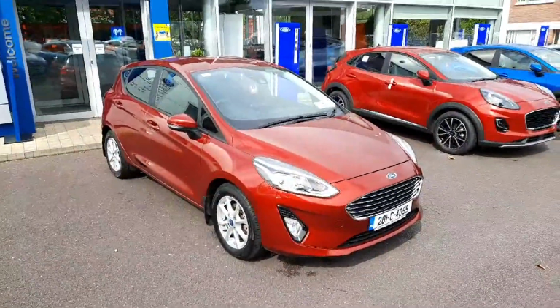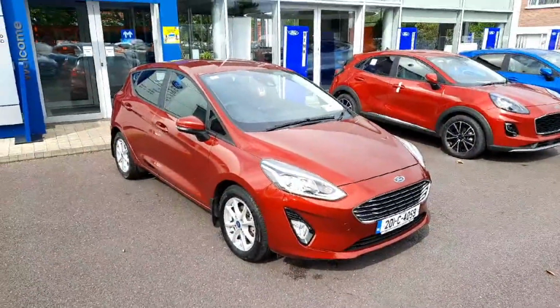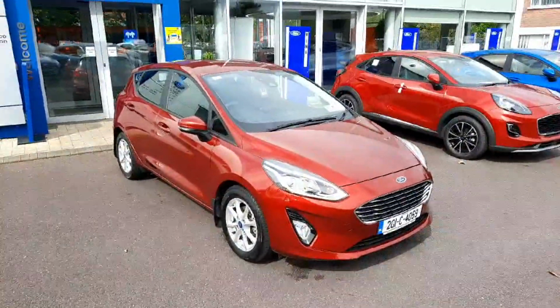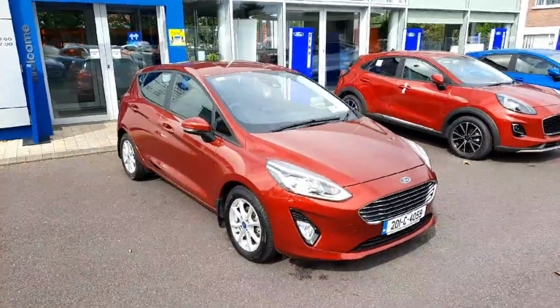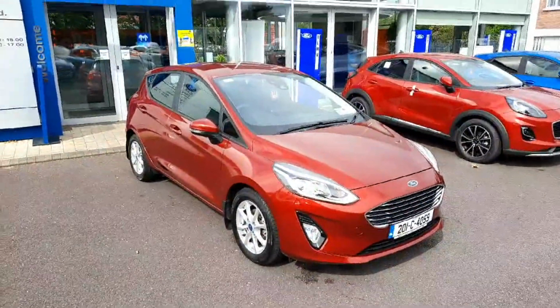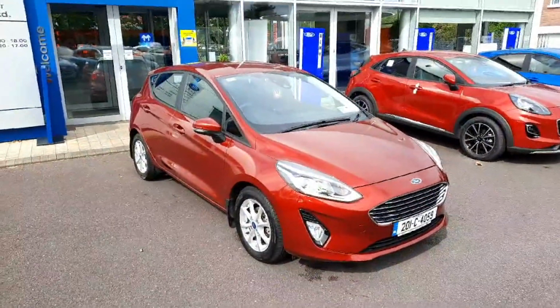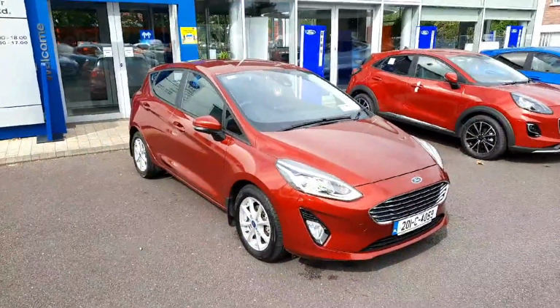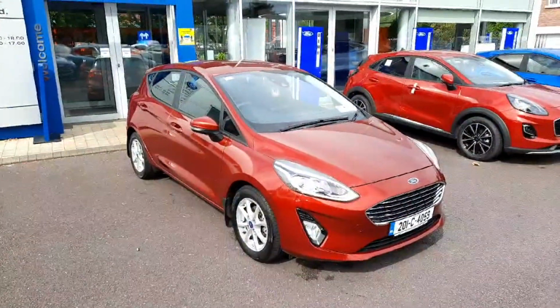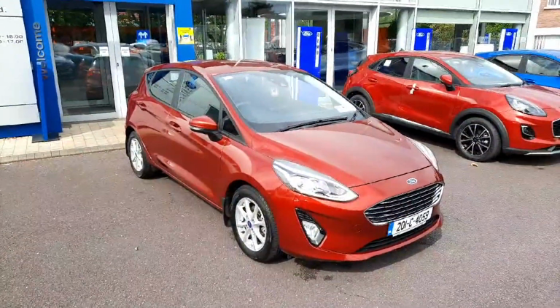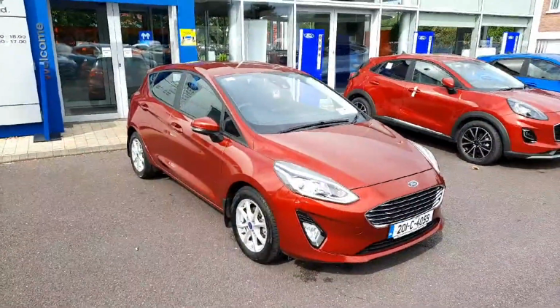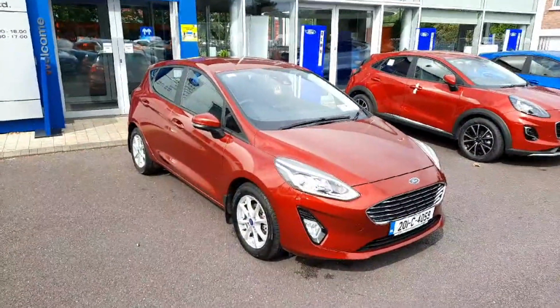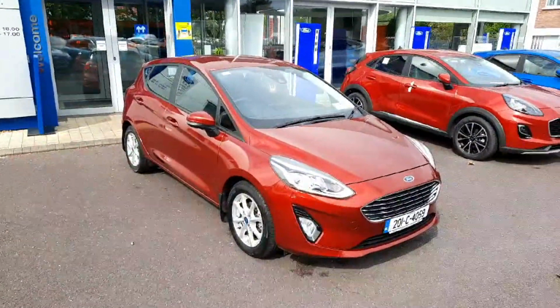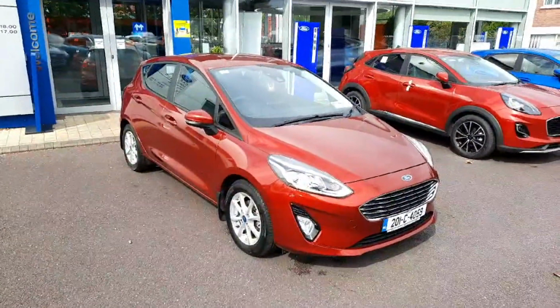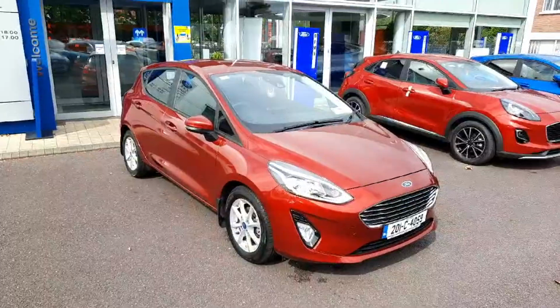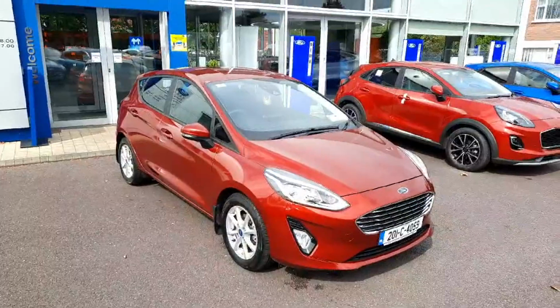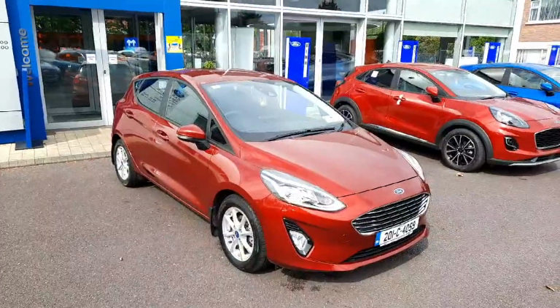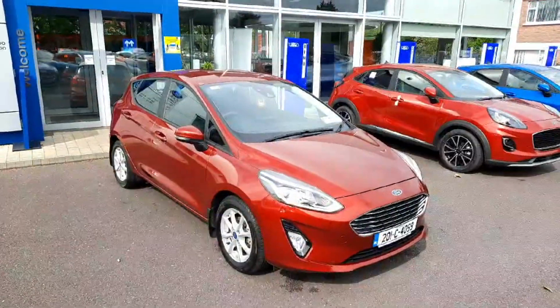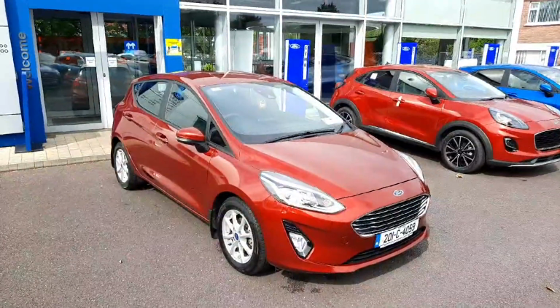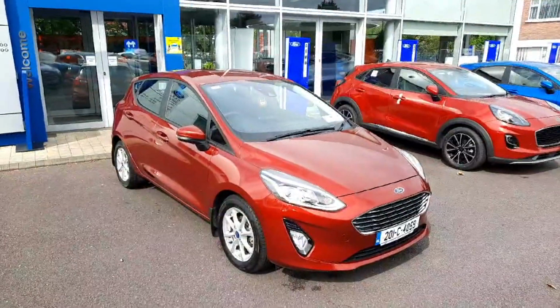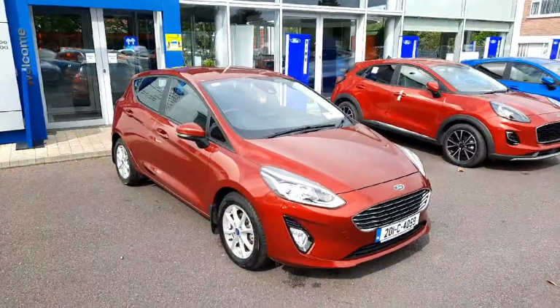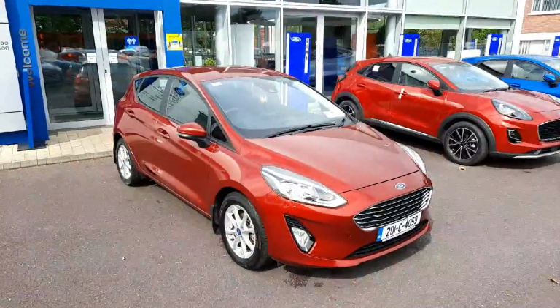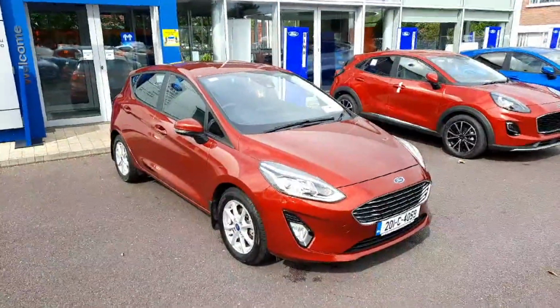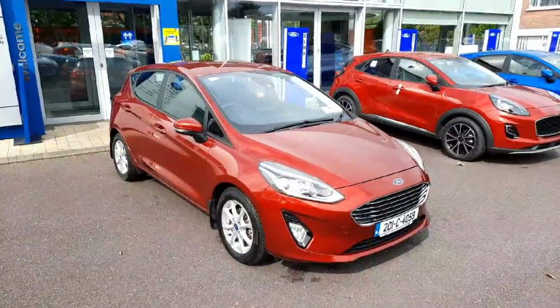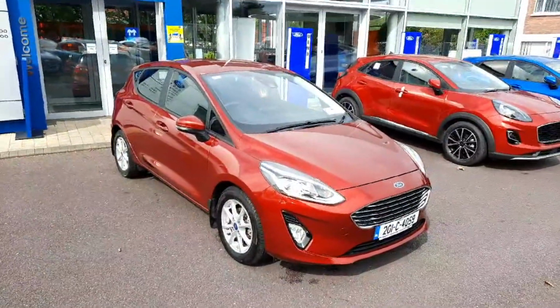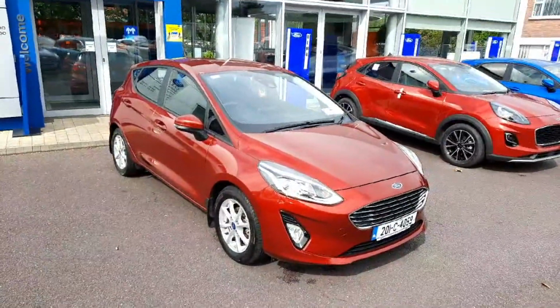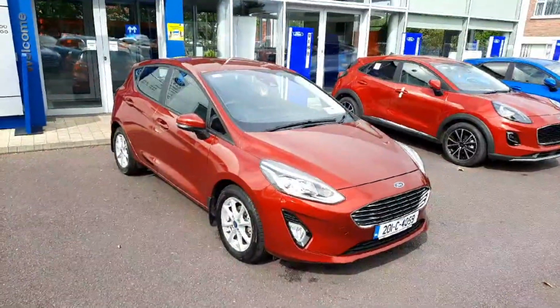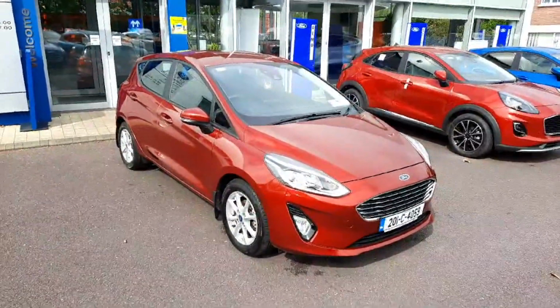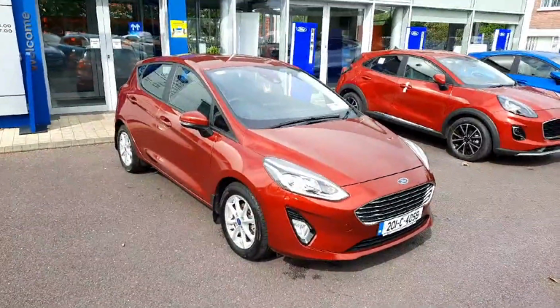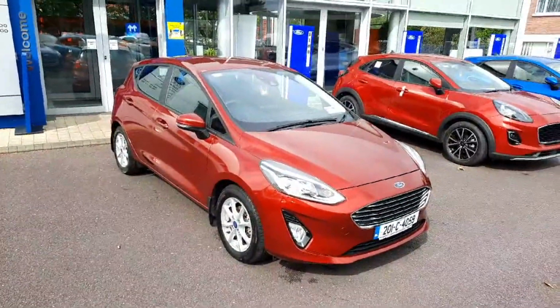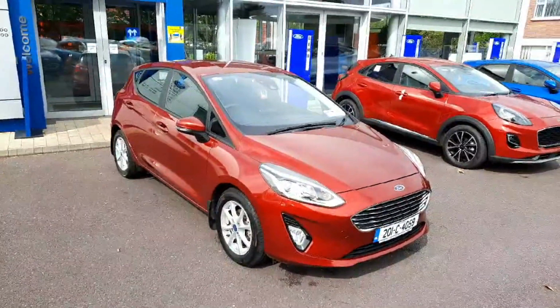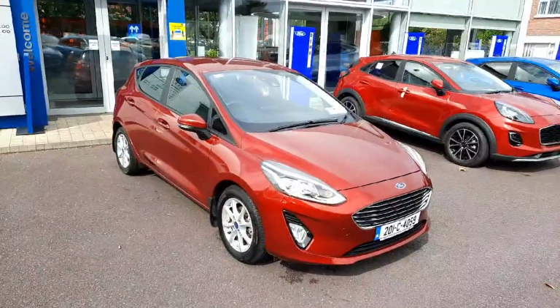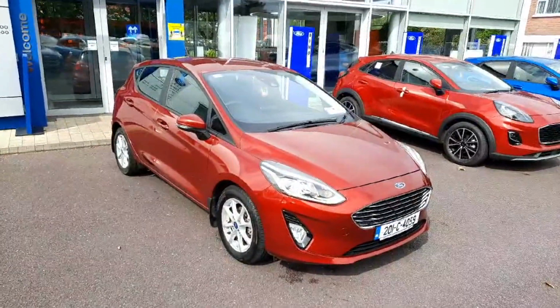If you'd like to find out more about this car, call us on 021 429 0600 or visit us on www.joeduffy.ie. Thank you for viewing.